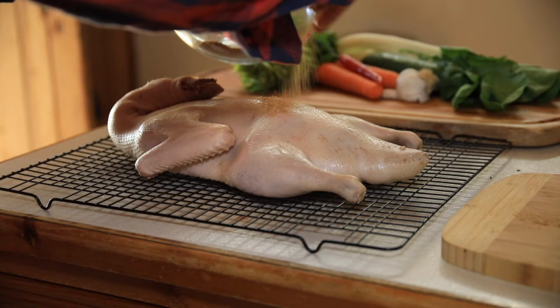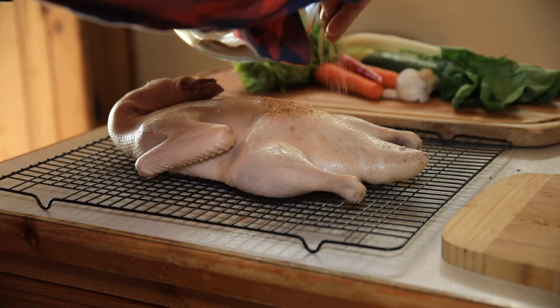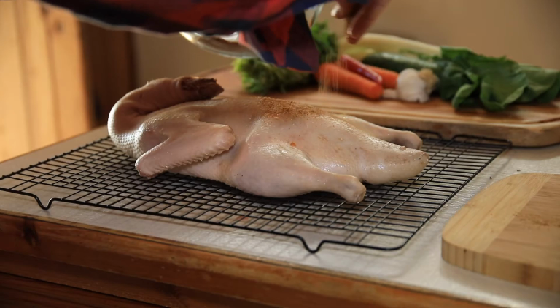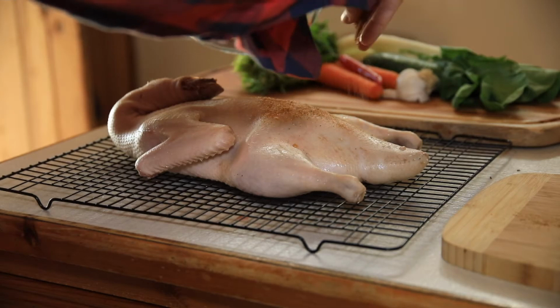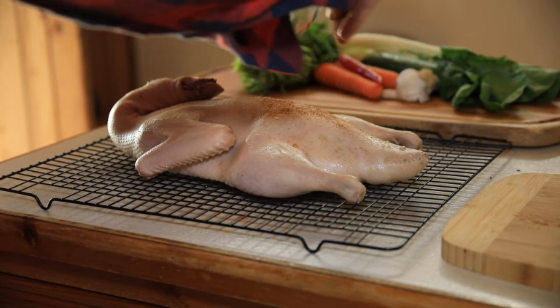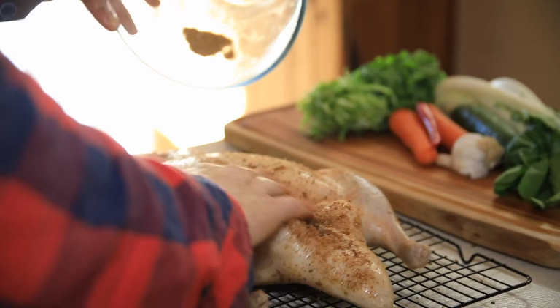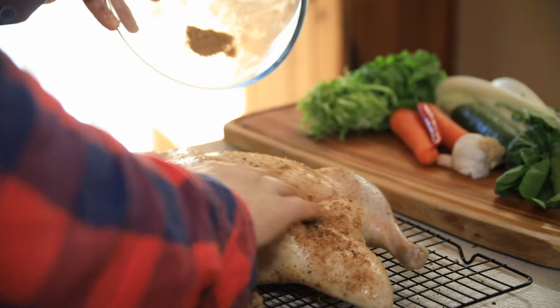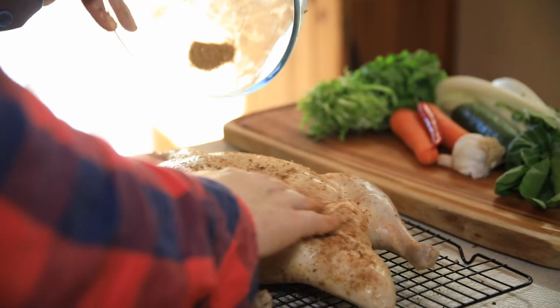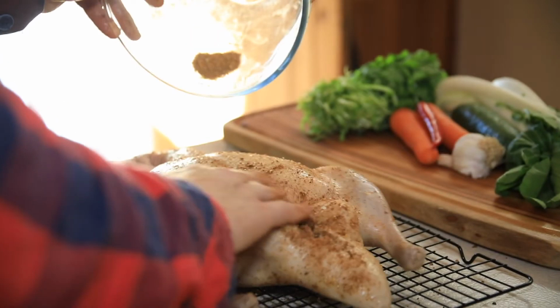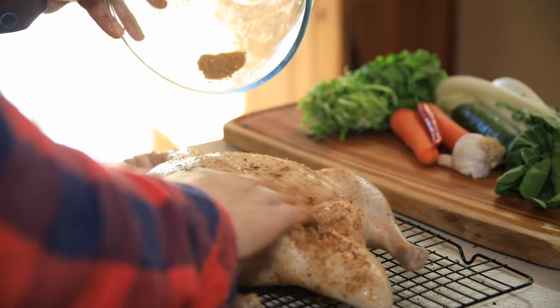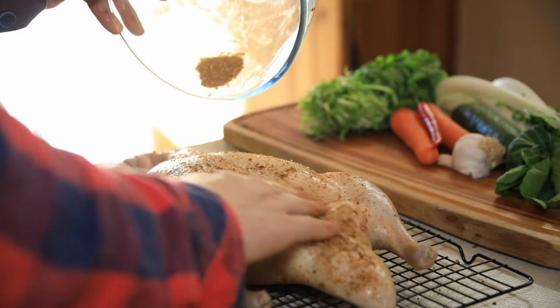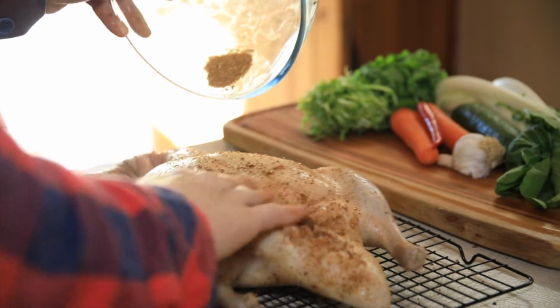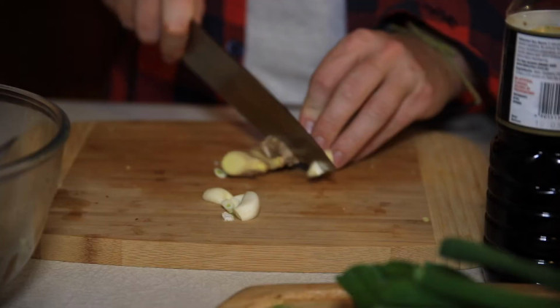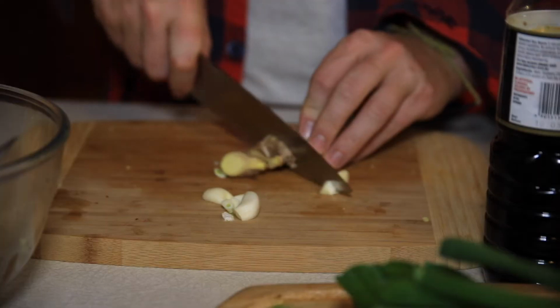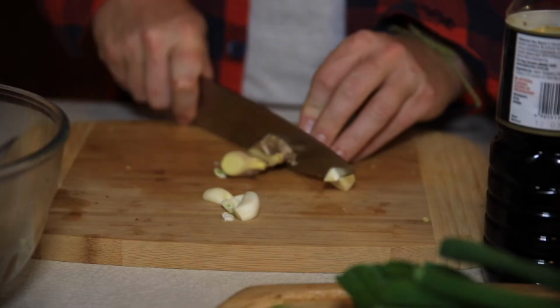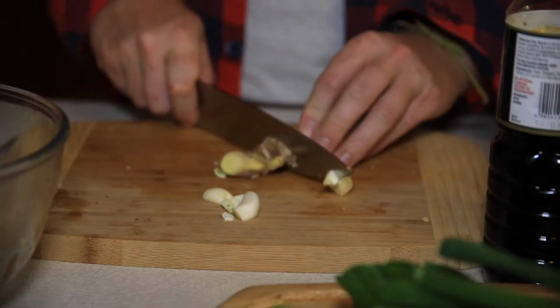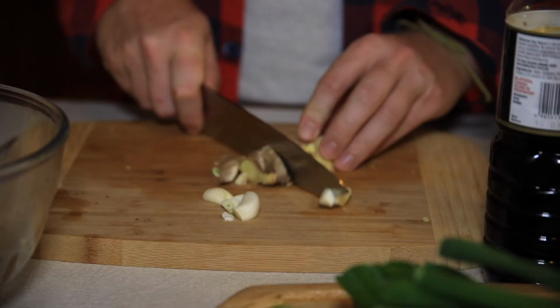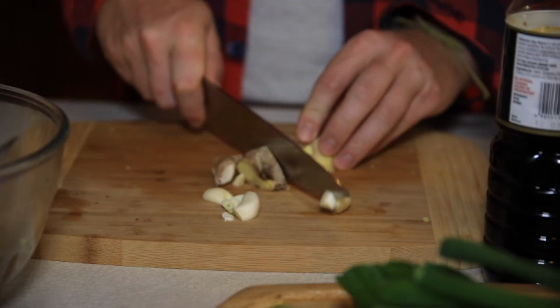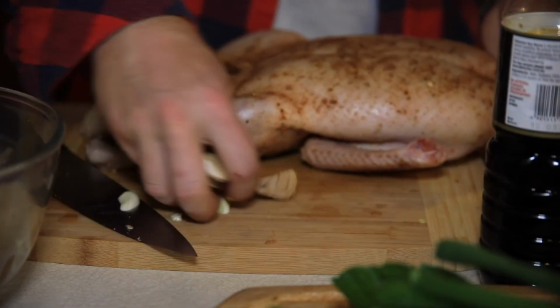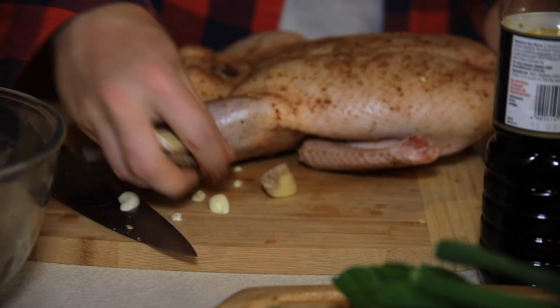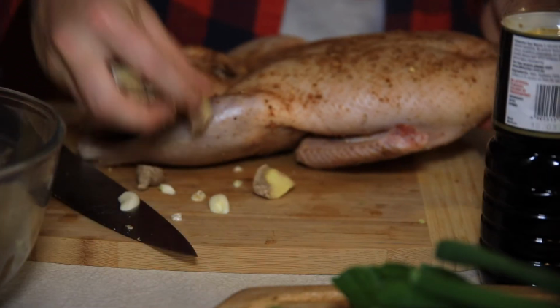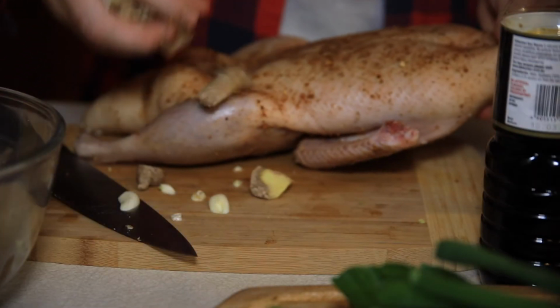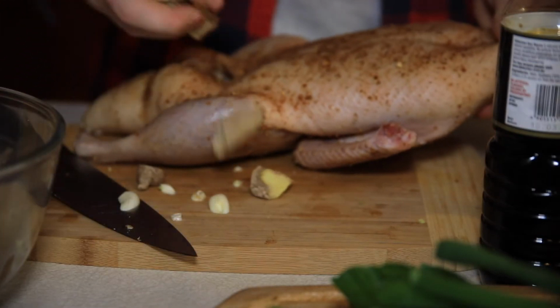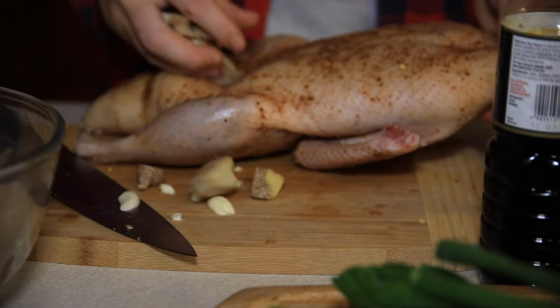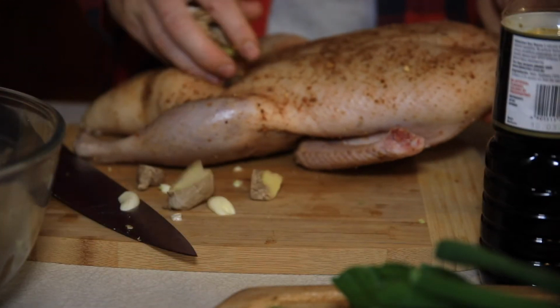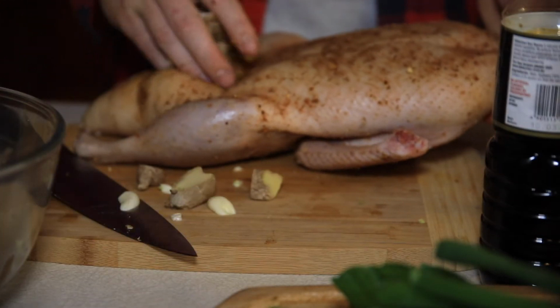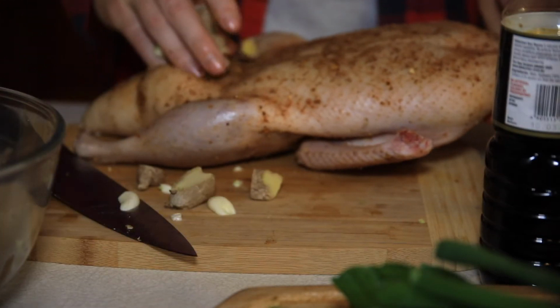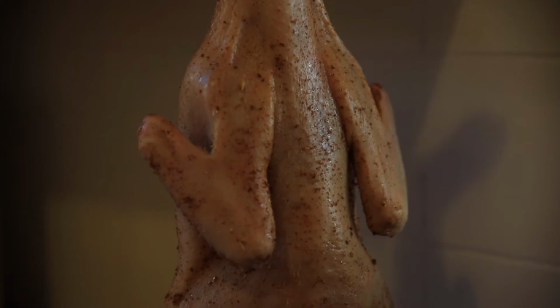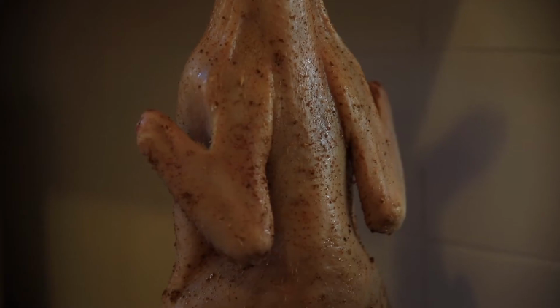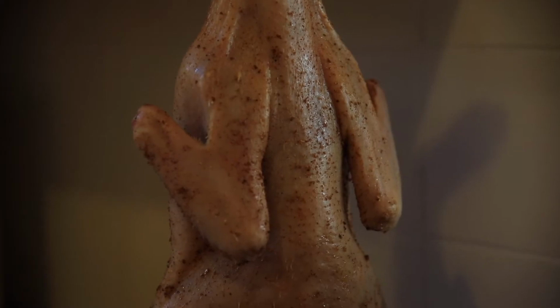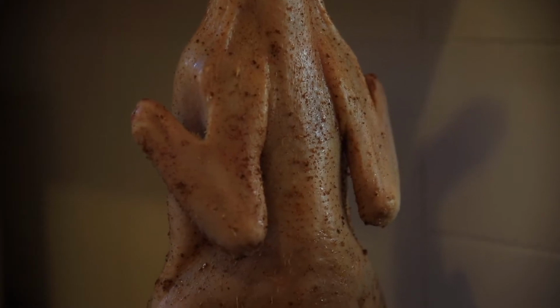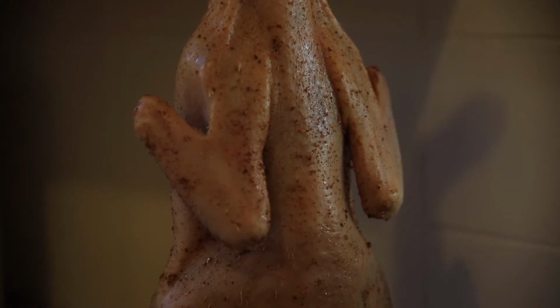Sprinkle the spice blend over the duck. Stuff with garlic and ginger. Hang dry for three hours.